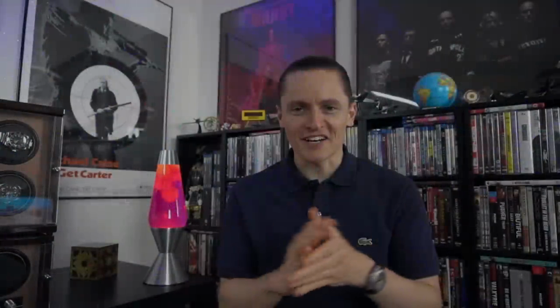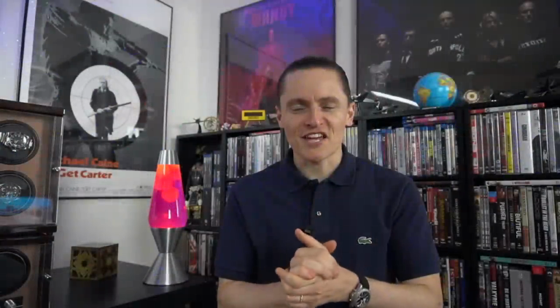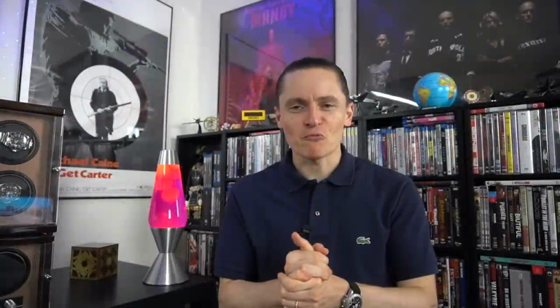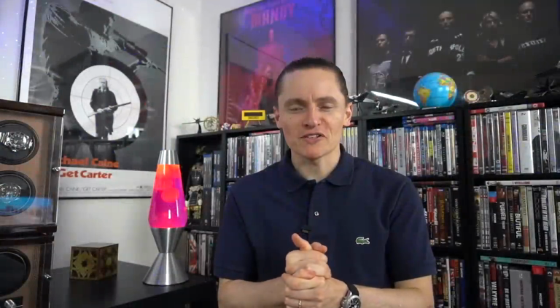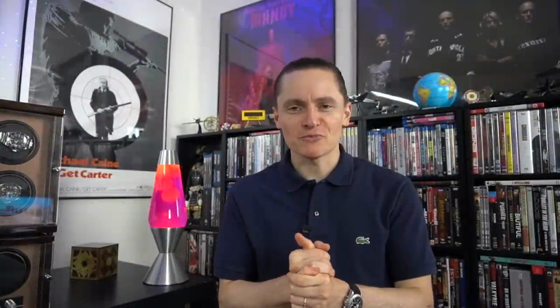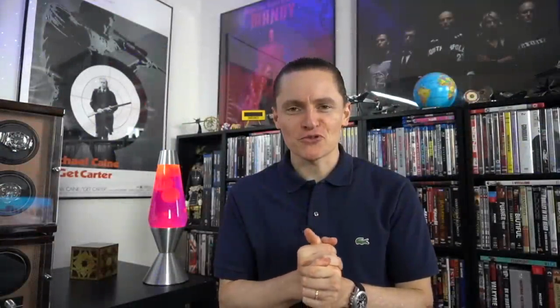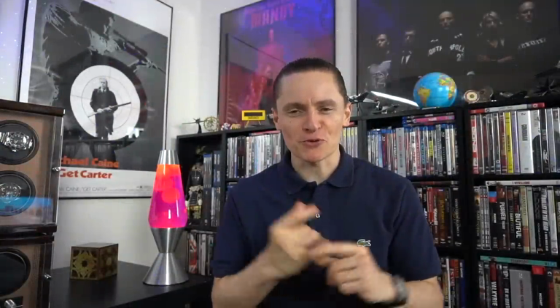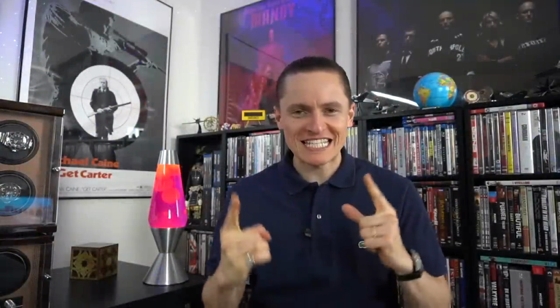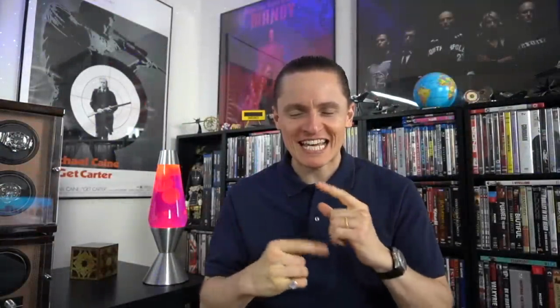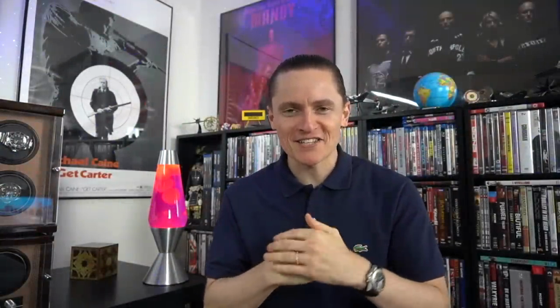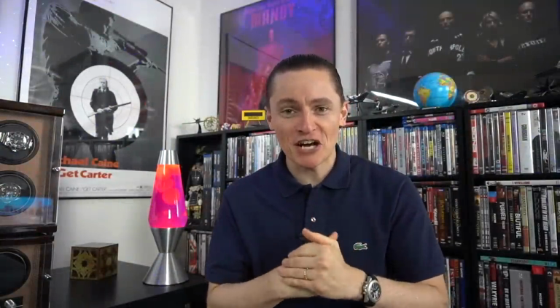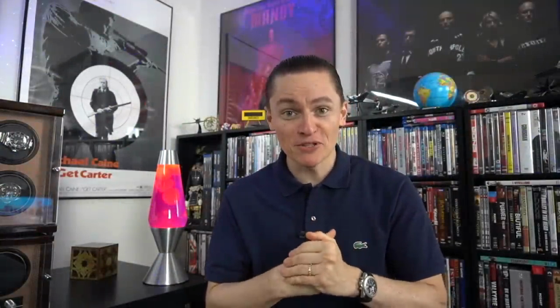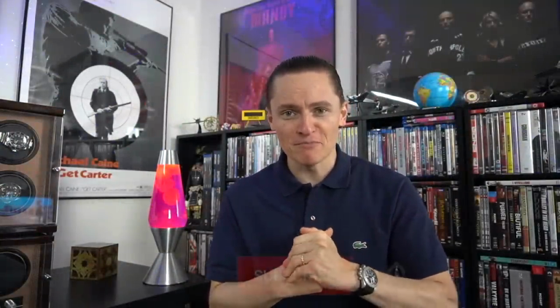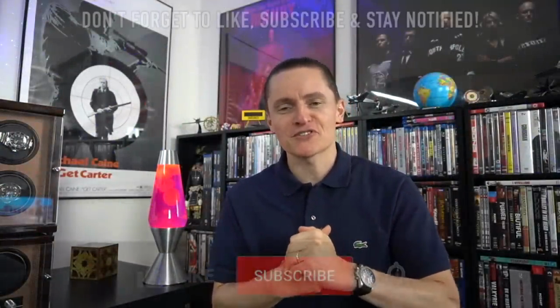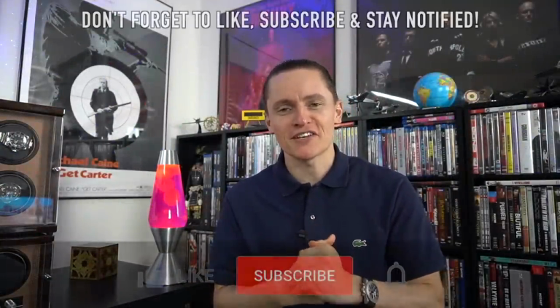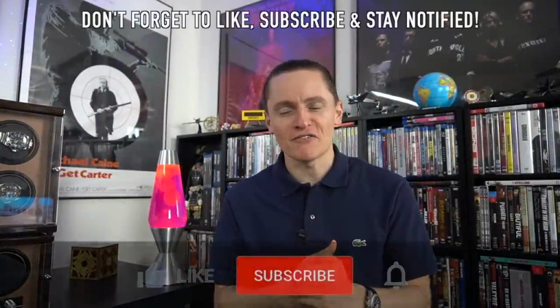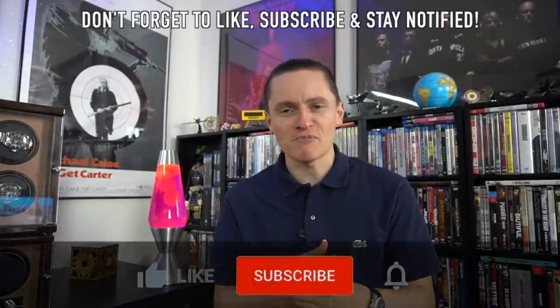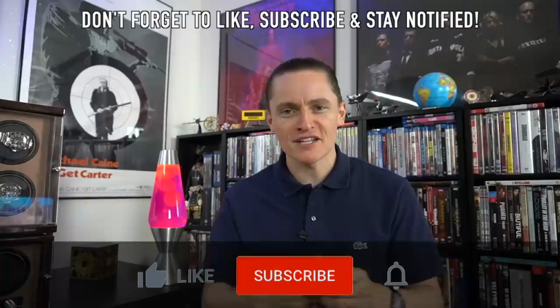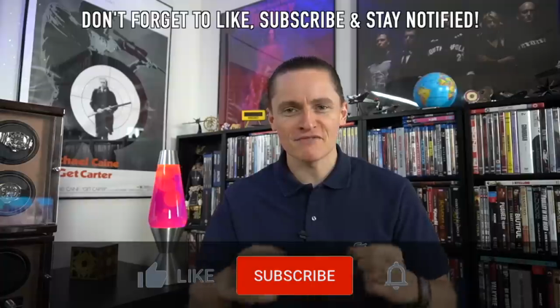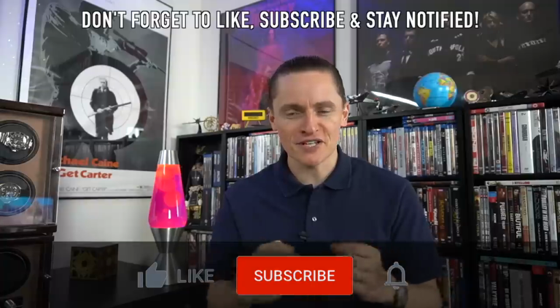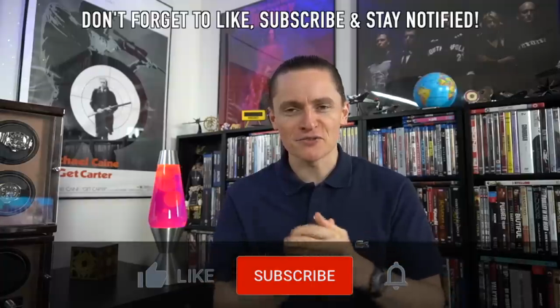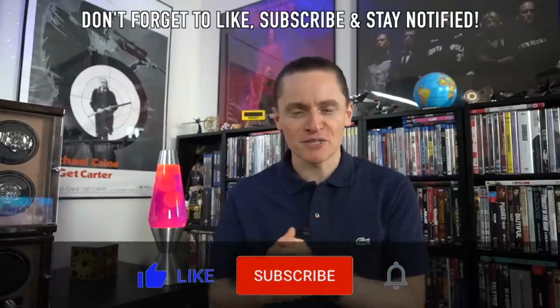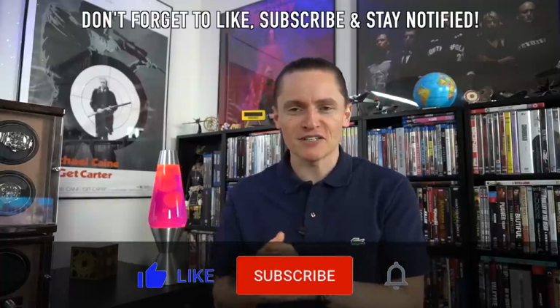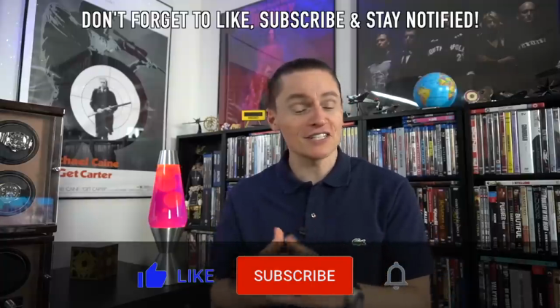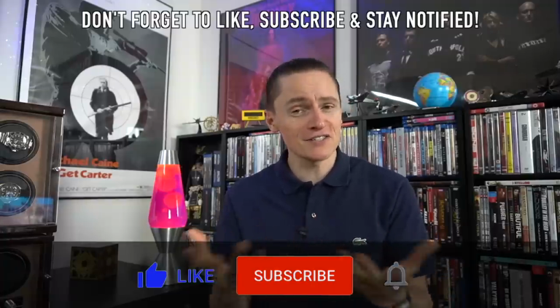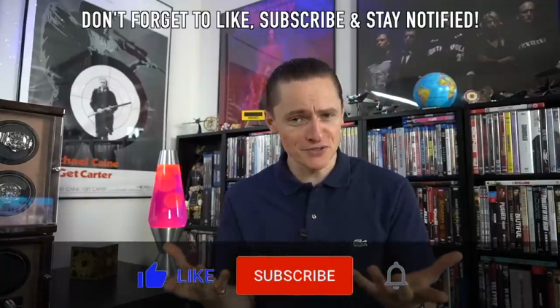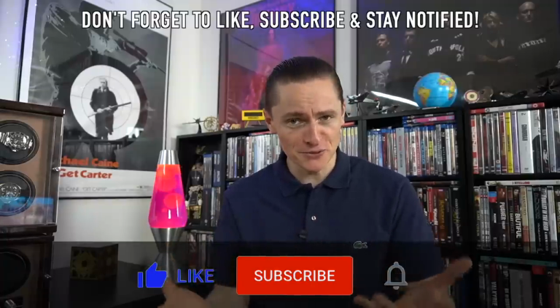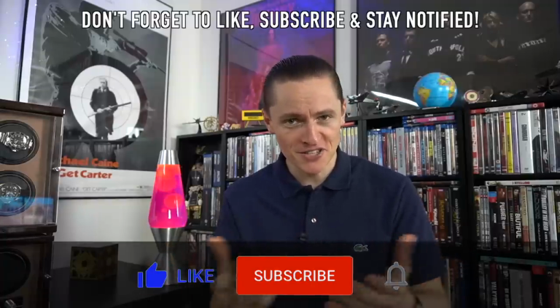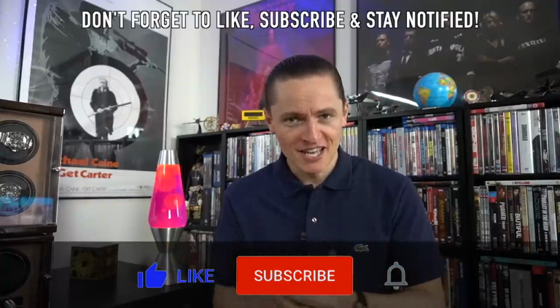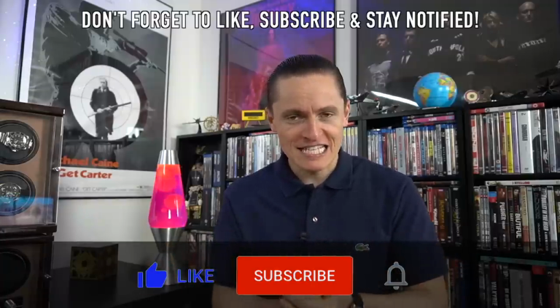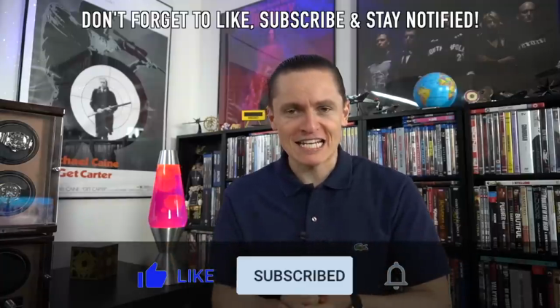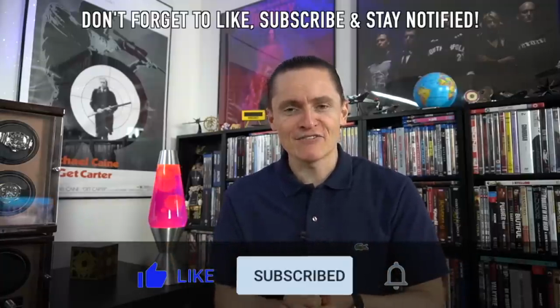Hi guys, and welcome to the show. Today, a double unboxing of a brand very close to my heart. It is, of course, Dan Henry.